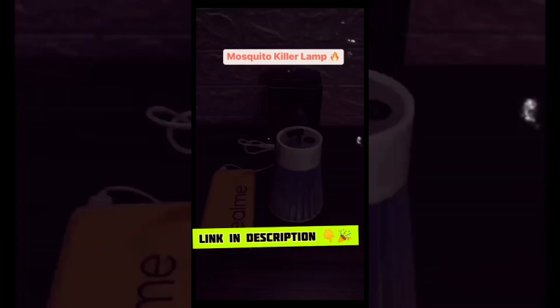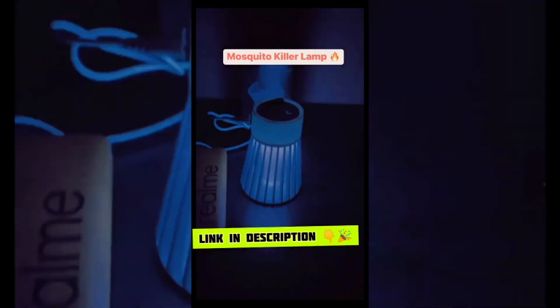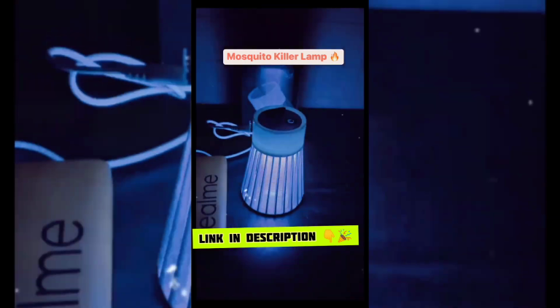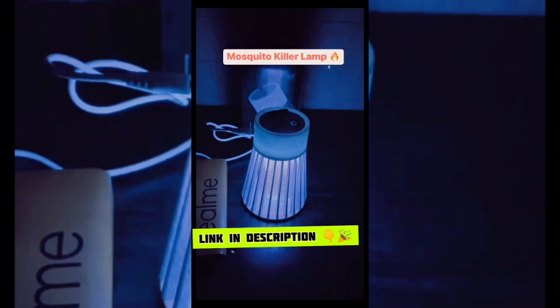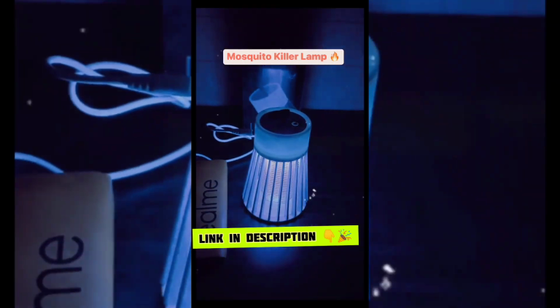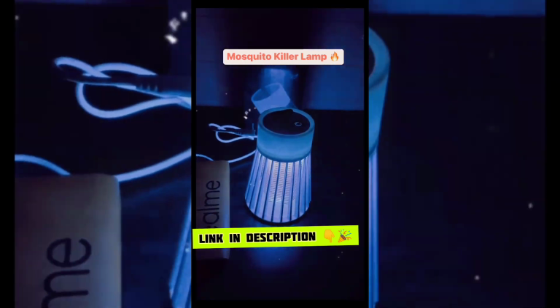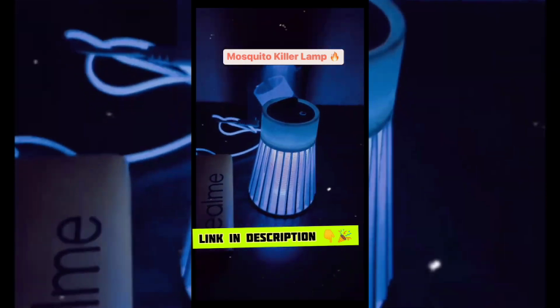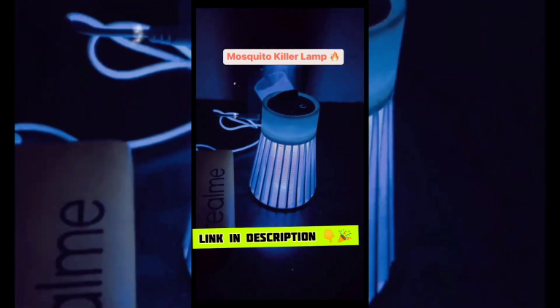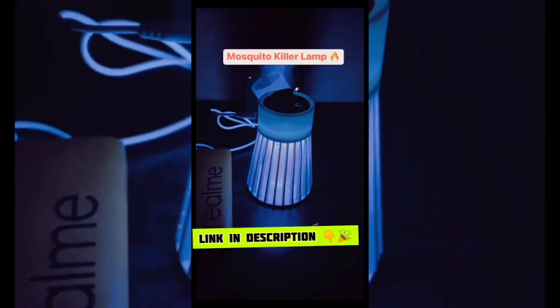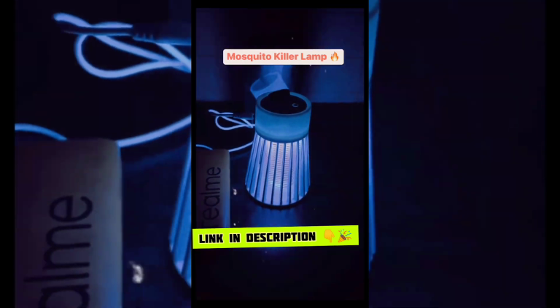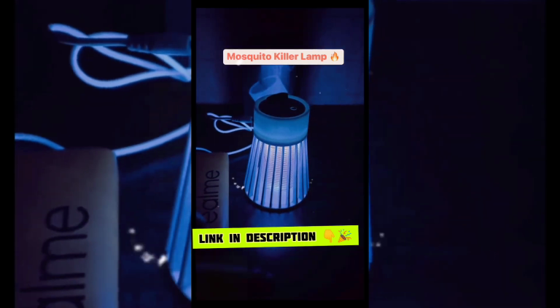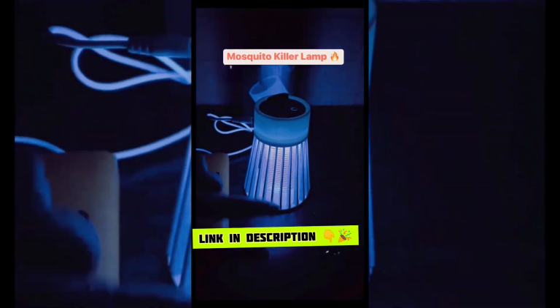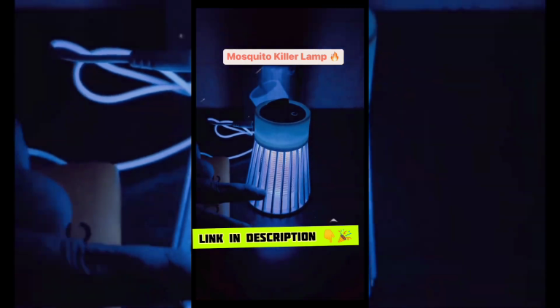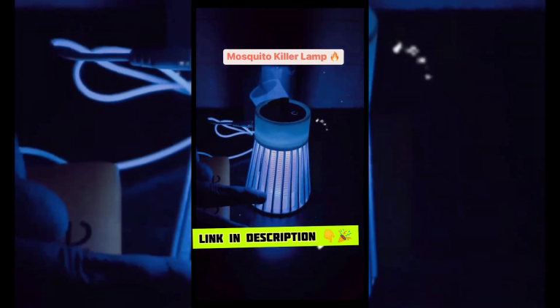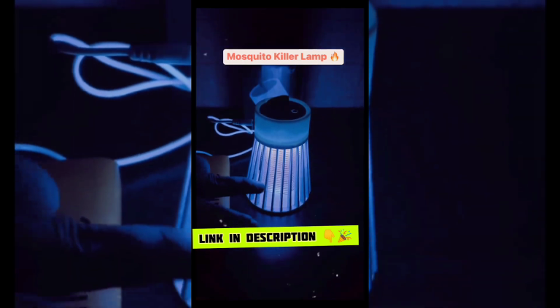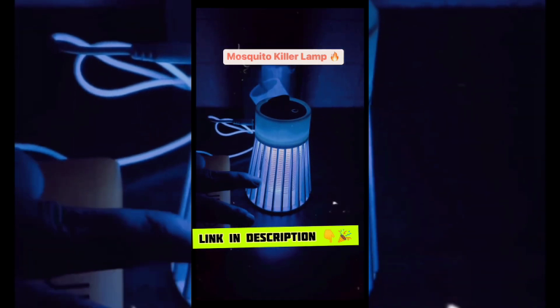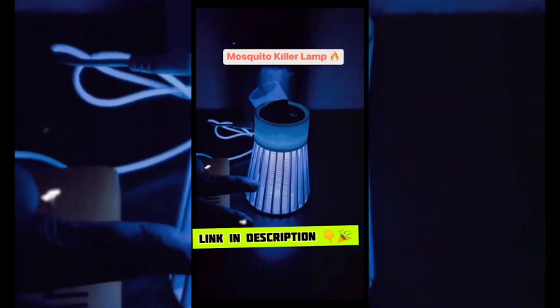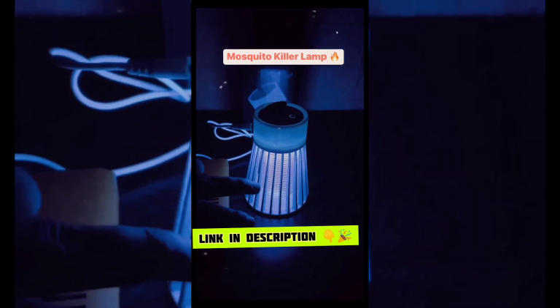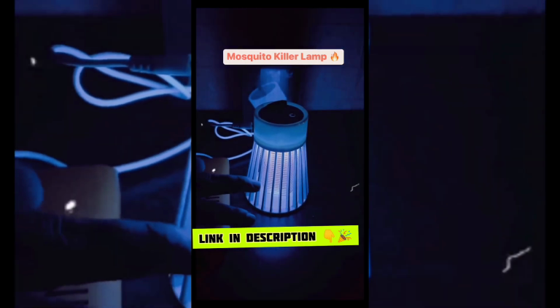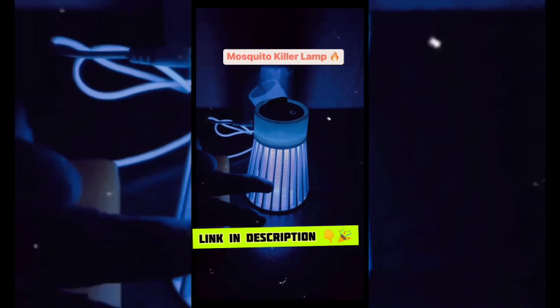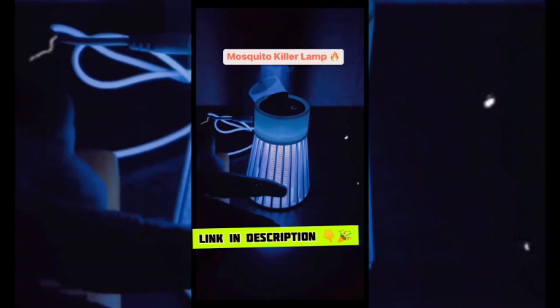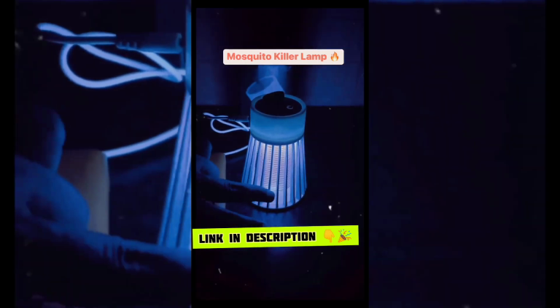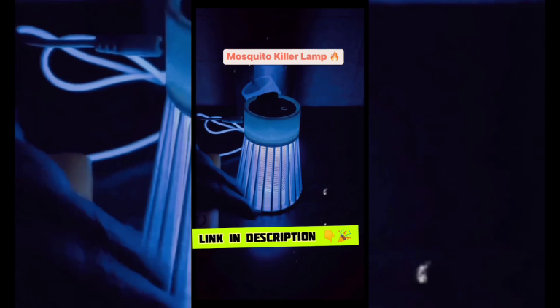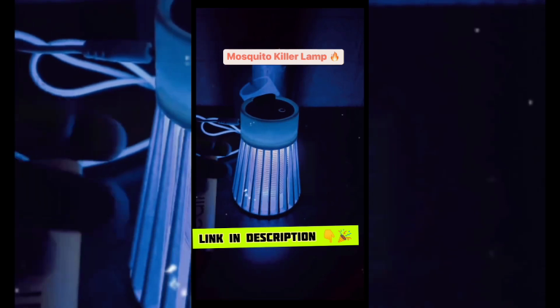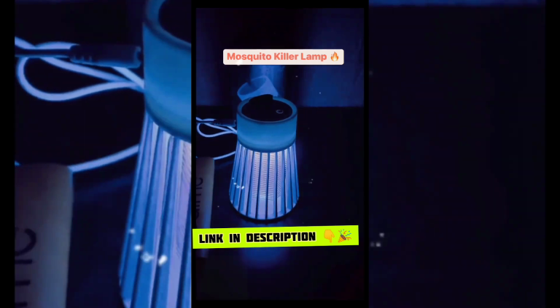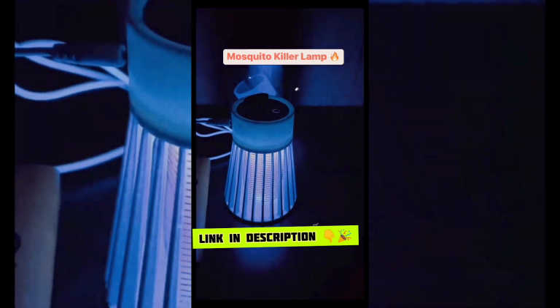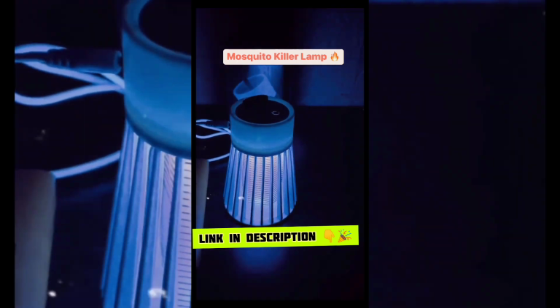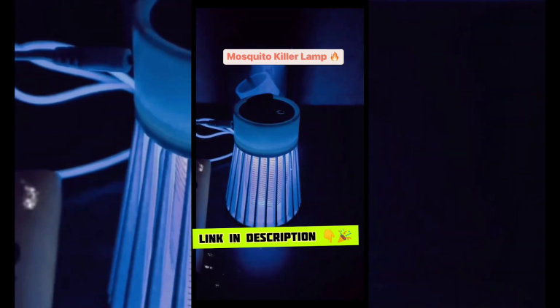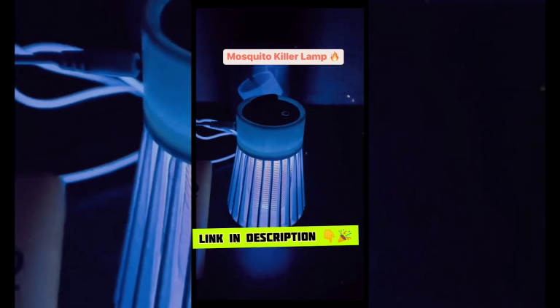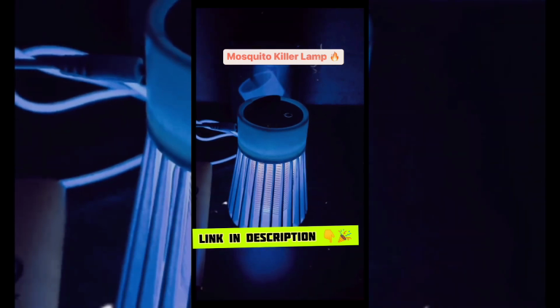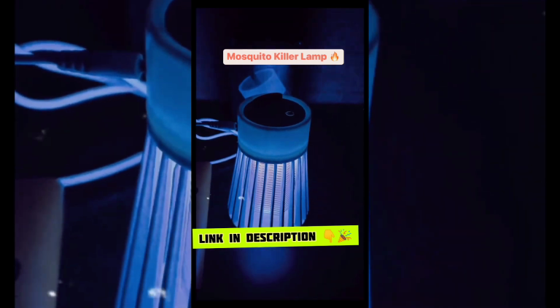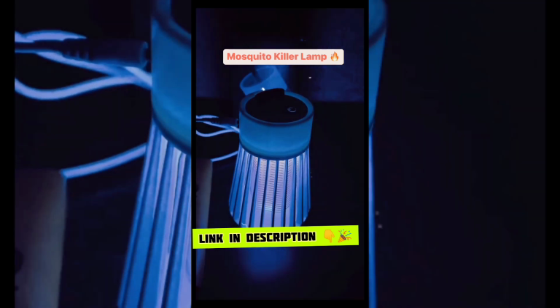Here are the ultraviolet lights. The mosquitoes have come, and the electric shock will be activated.